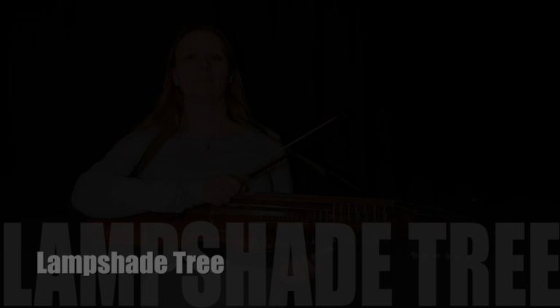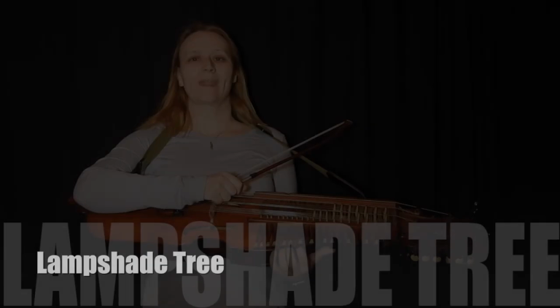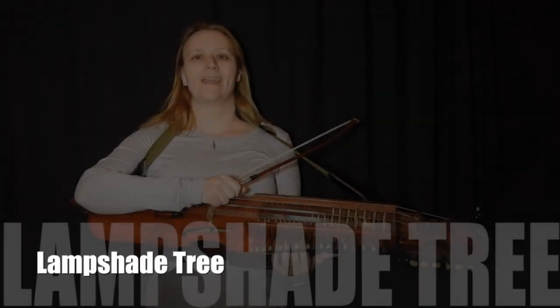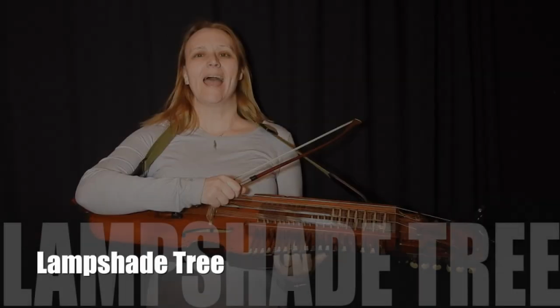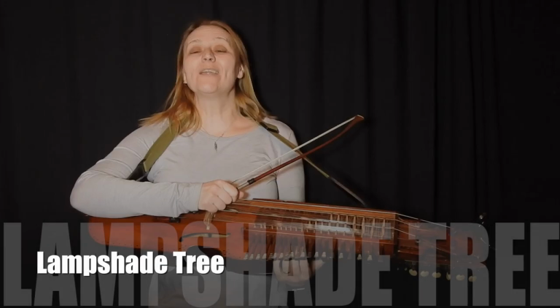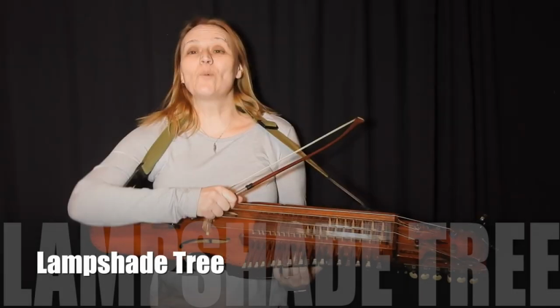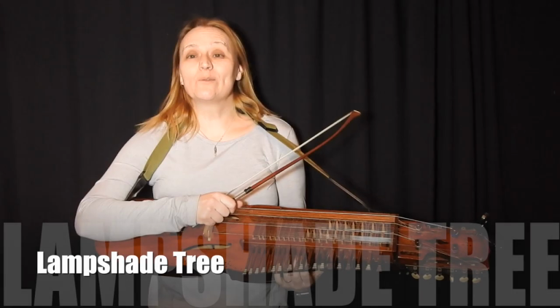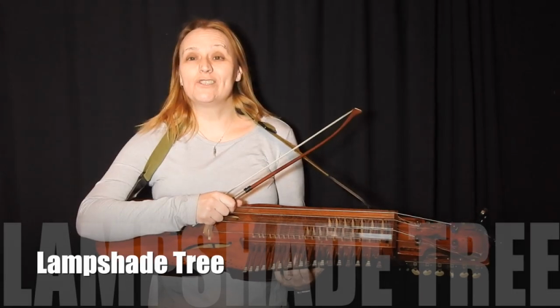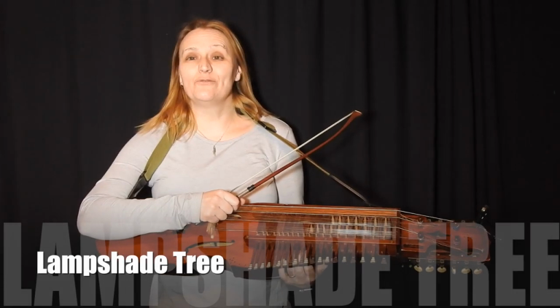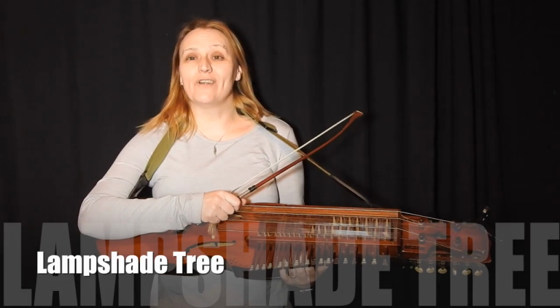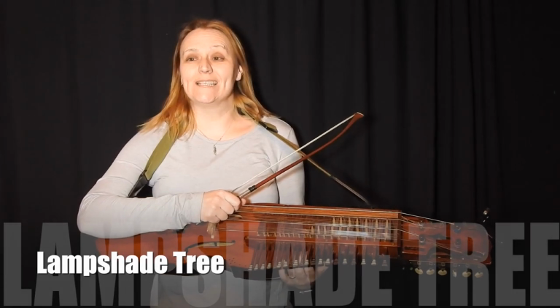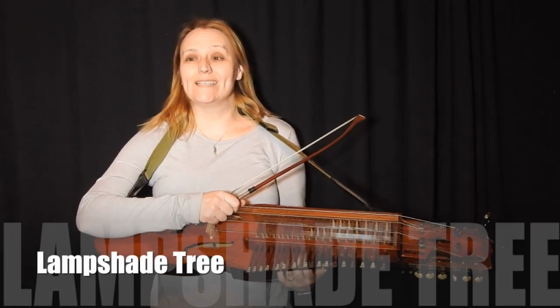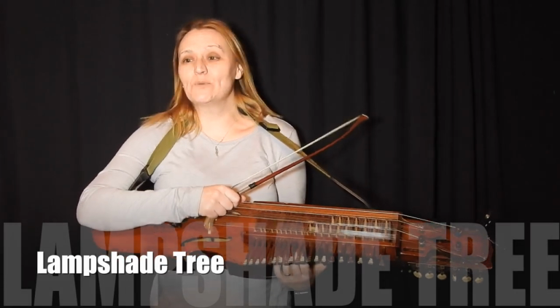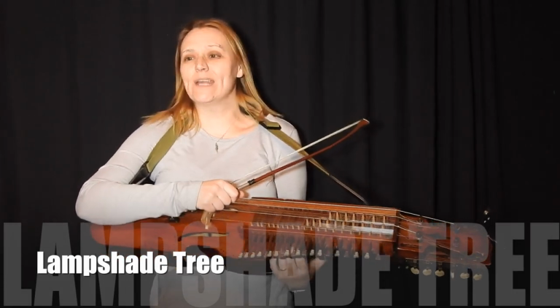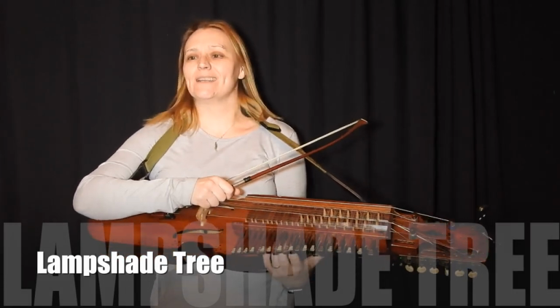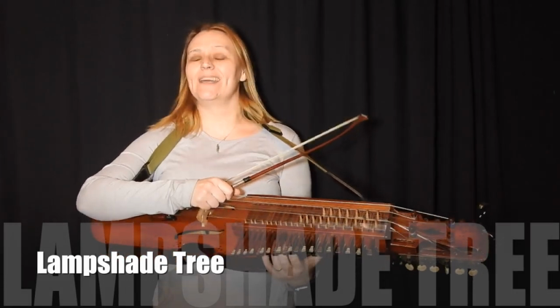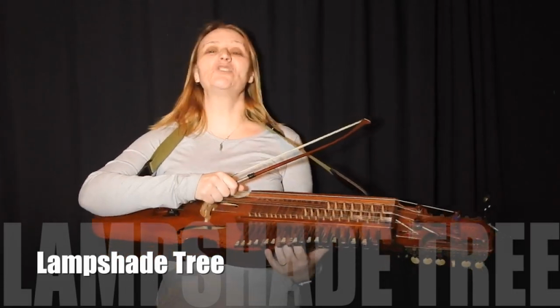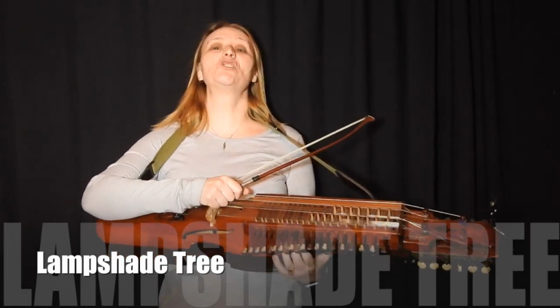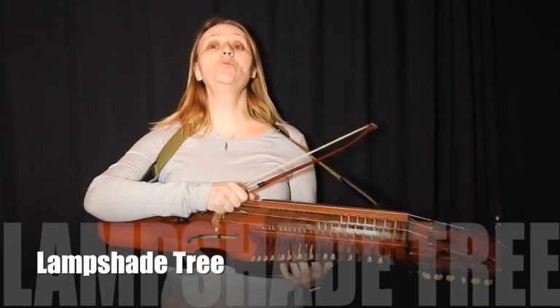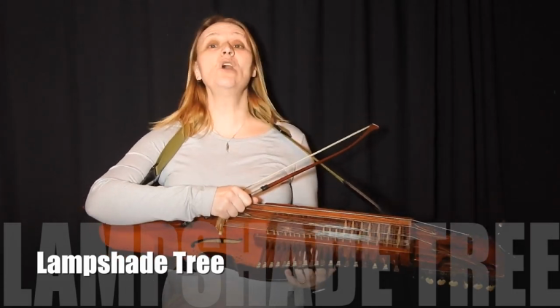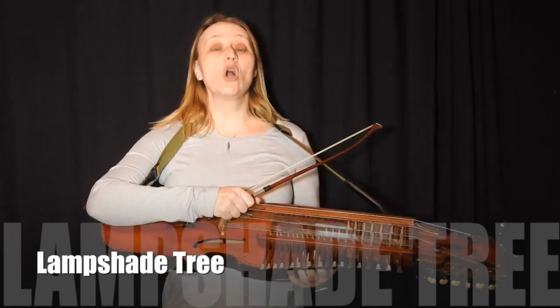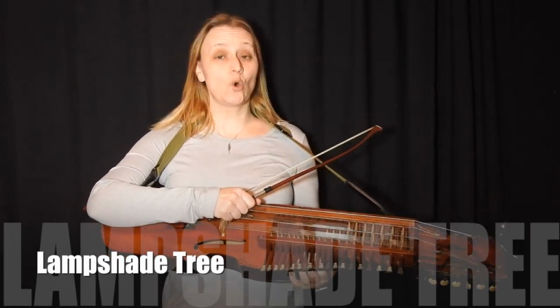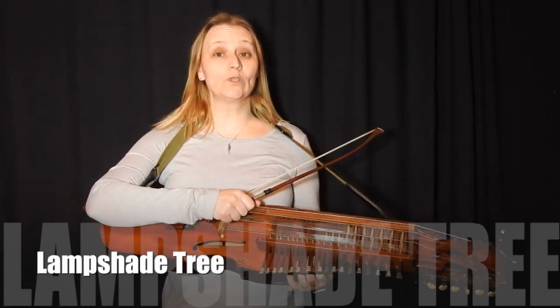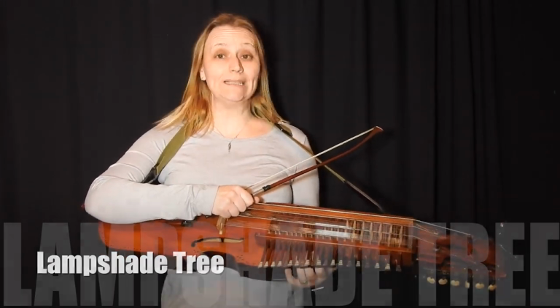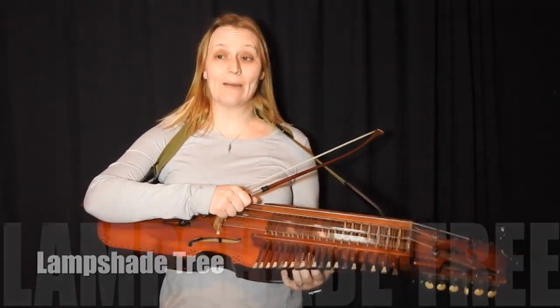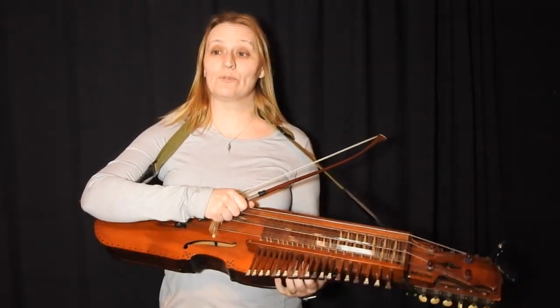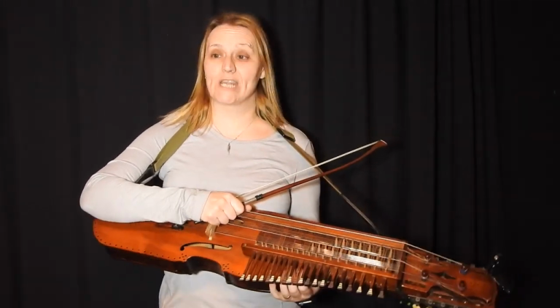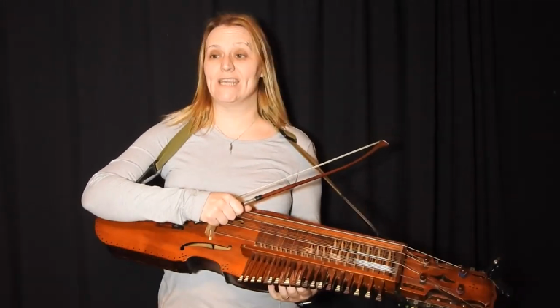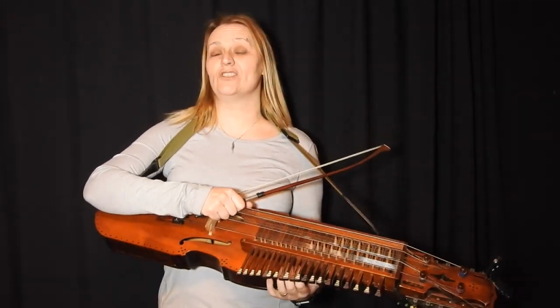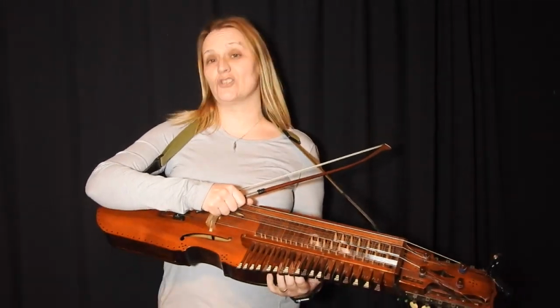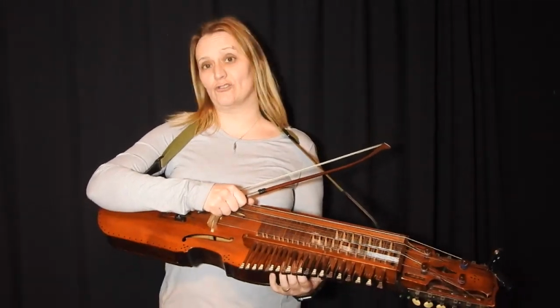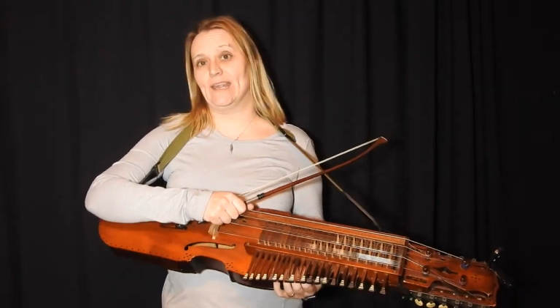Hello and welcome to Tune Friday. This week it is a tune called Lampshade Tree.